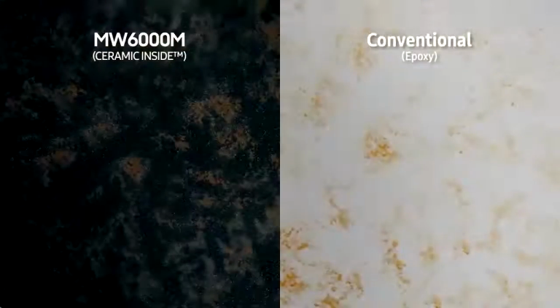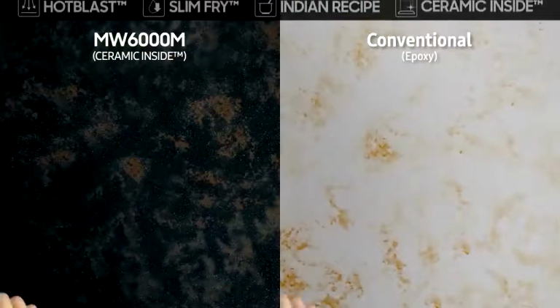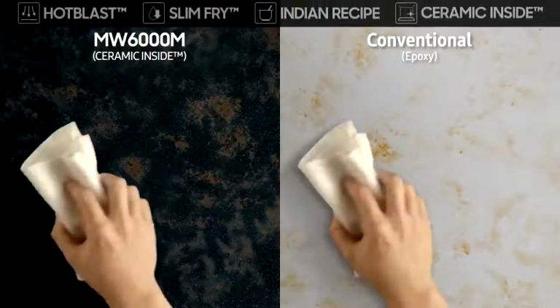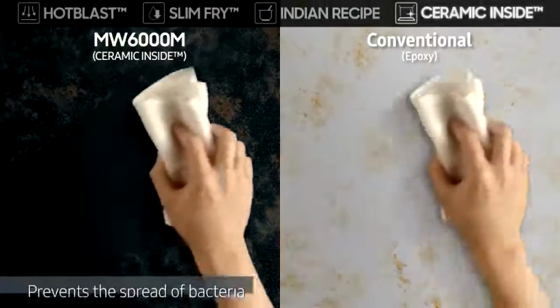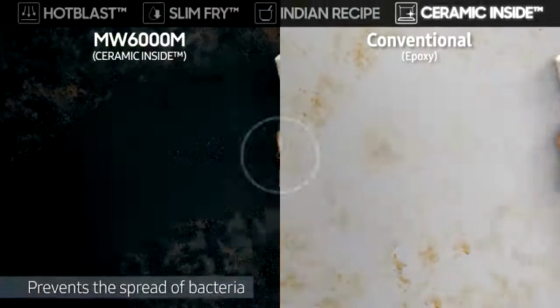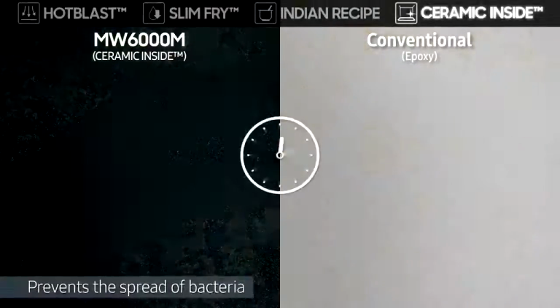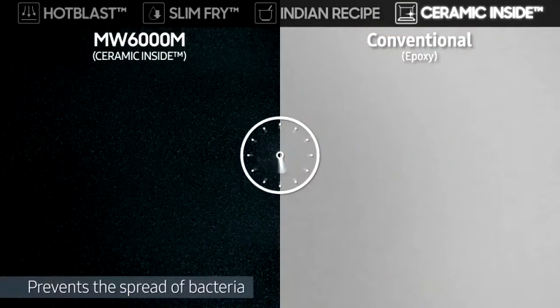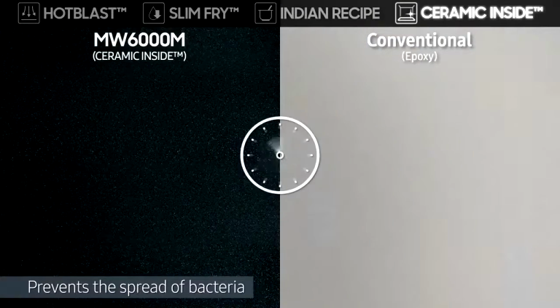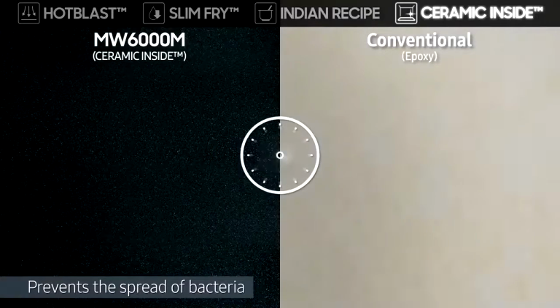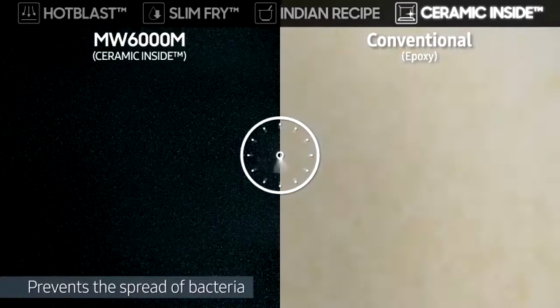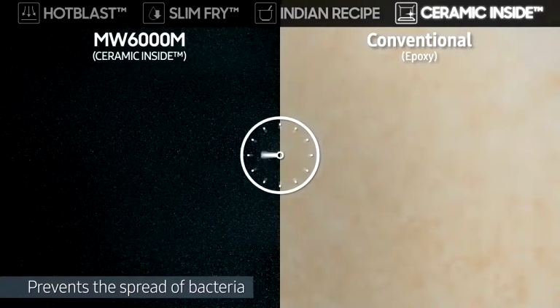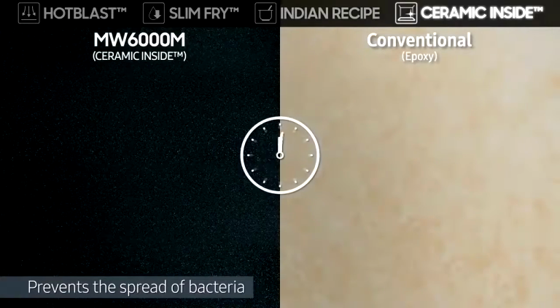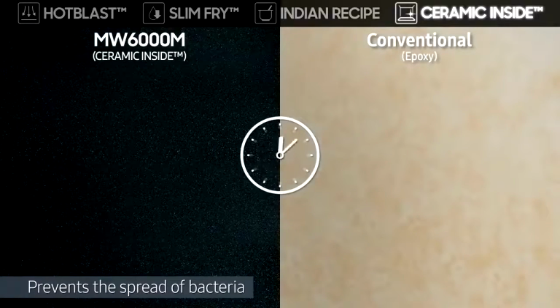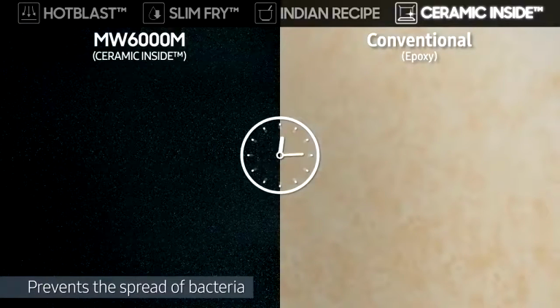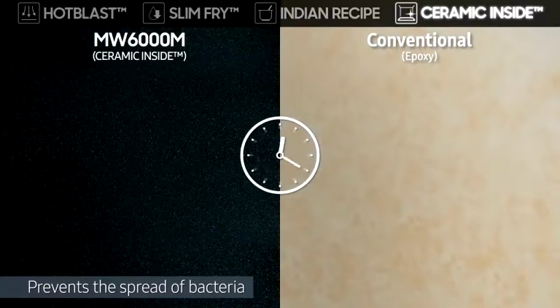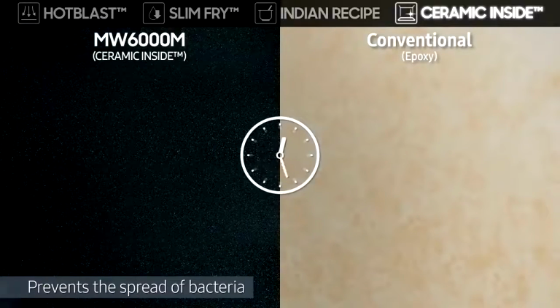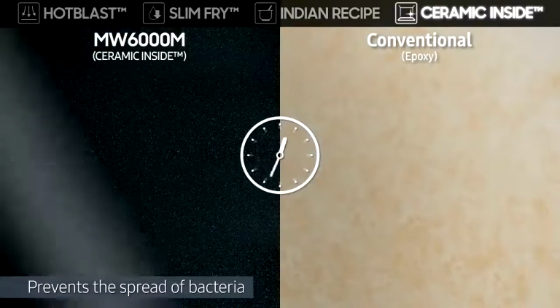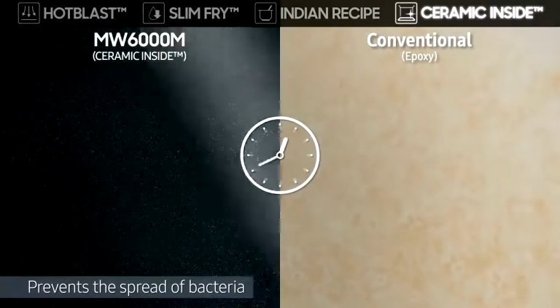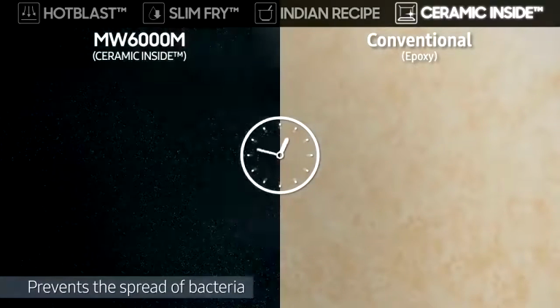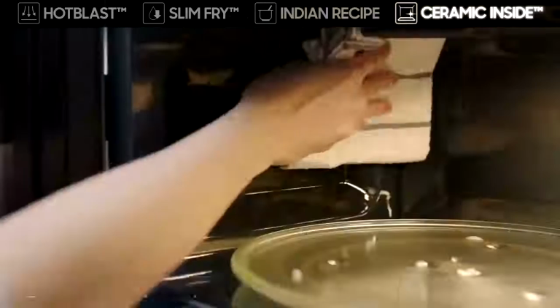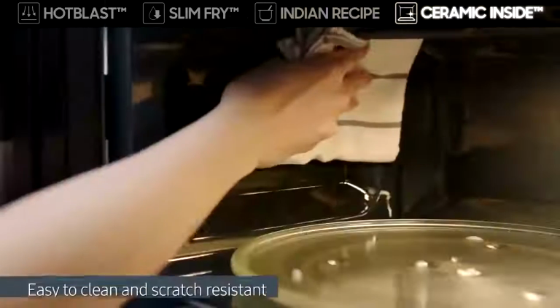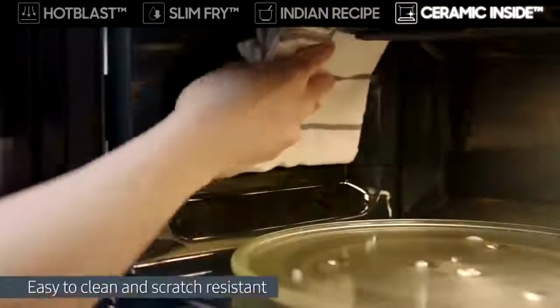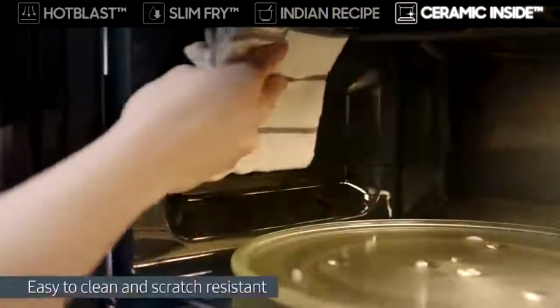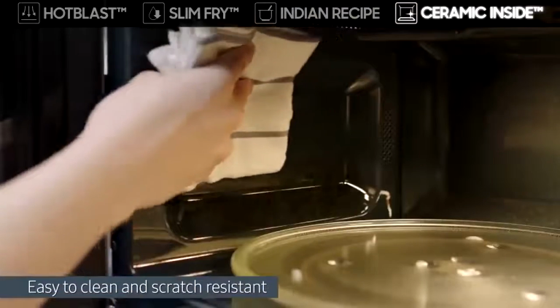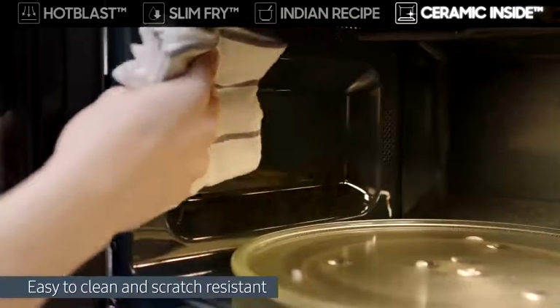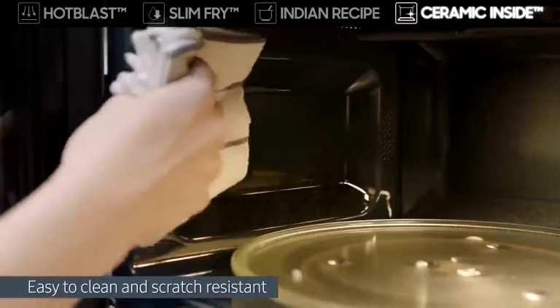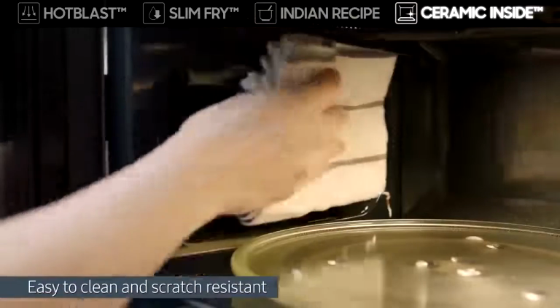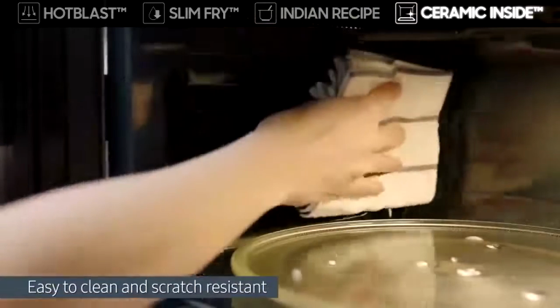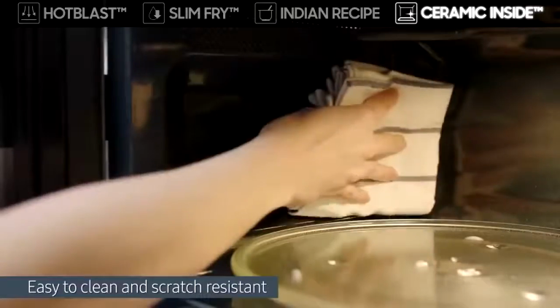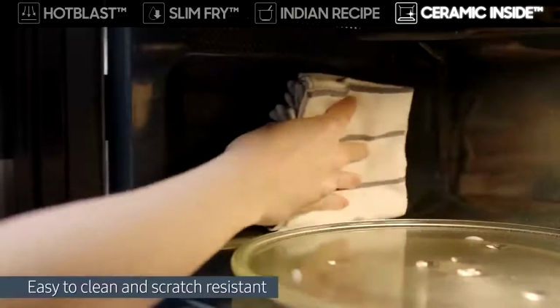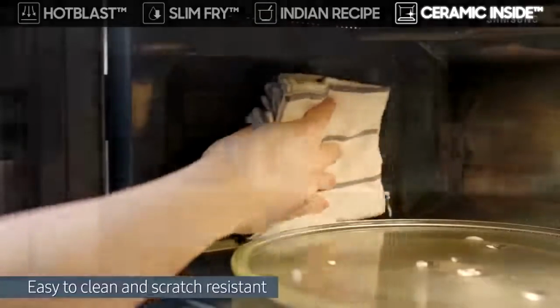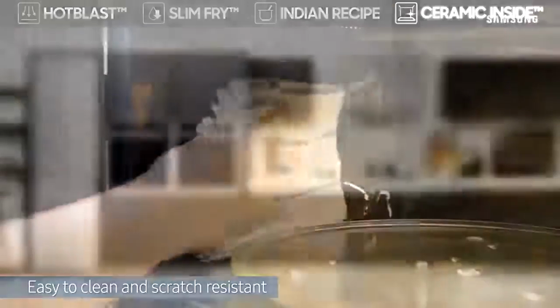The durable ceramic inside prevents the spread of bacteria, because its smooth surface is easy to clean and scratch resistant.